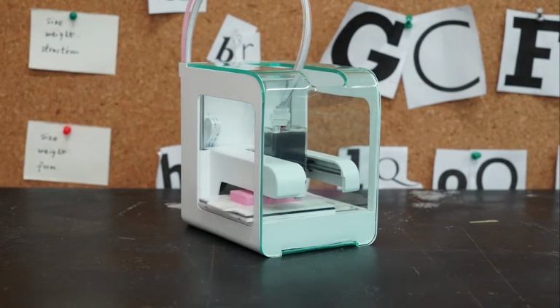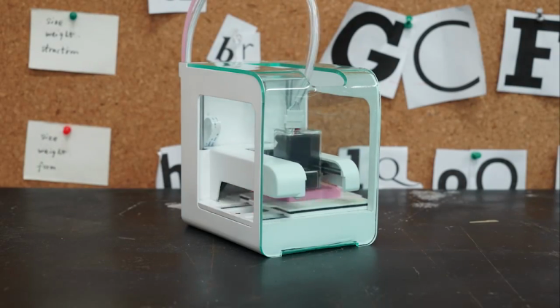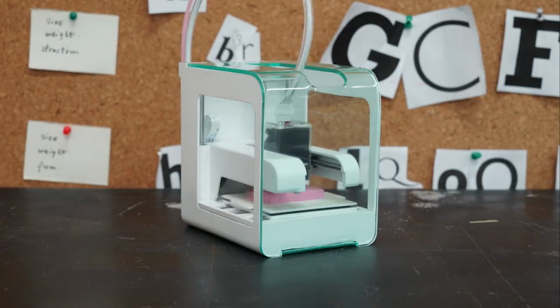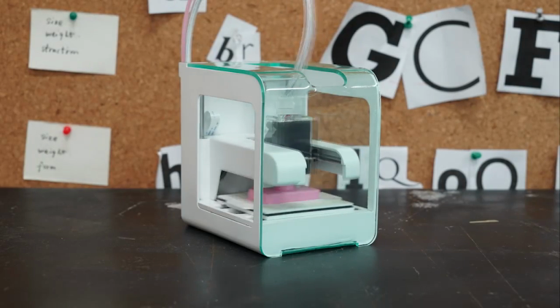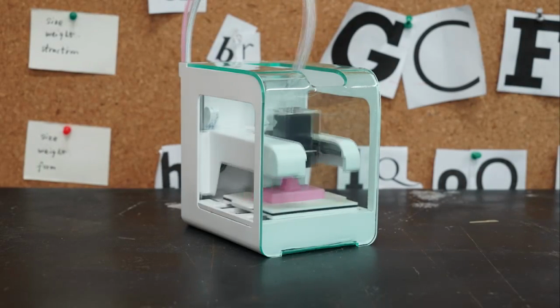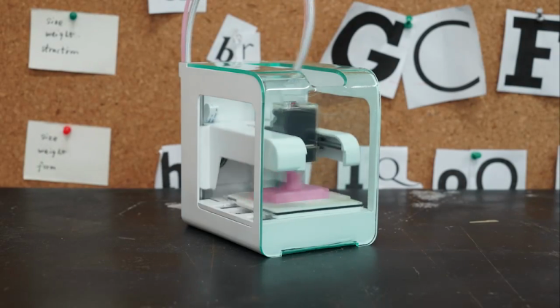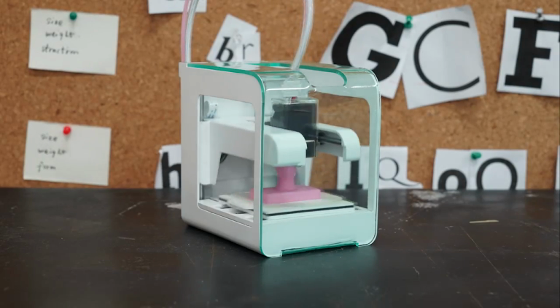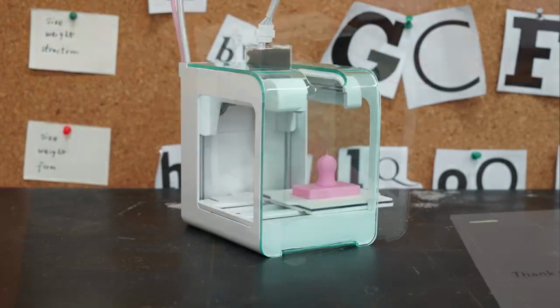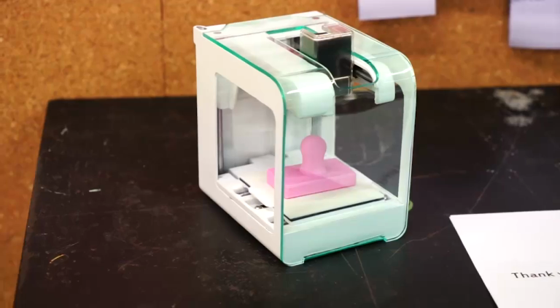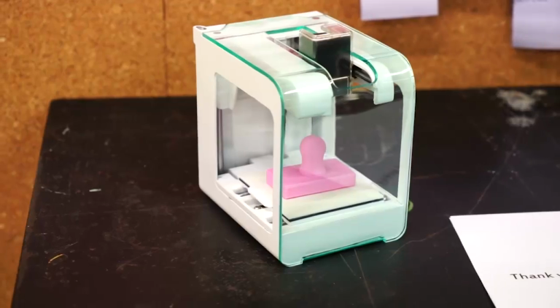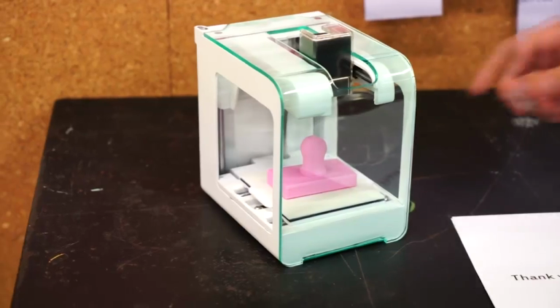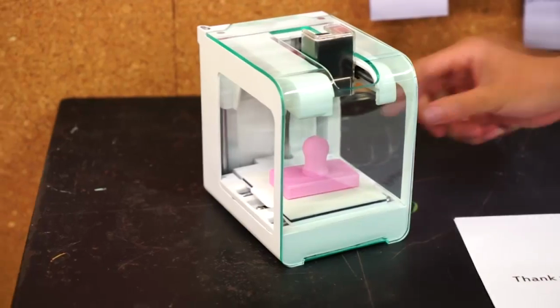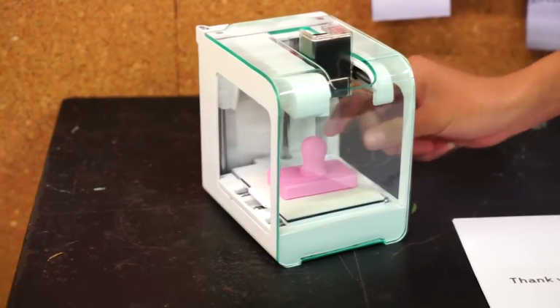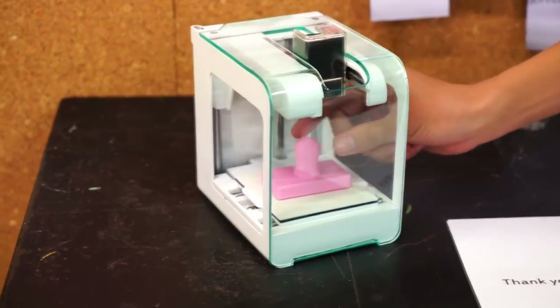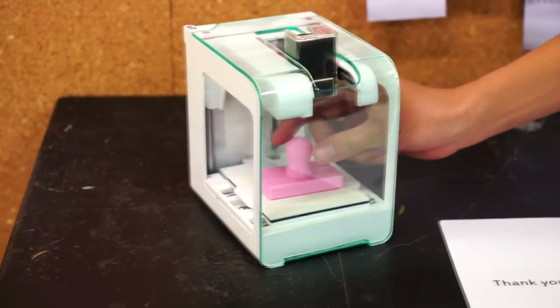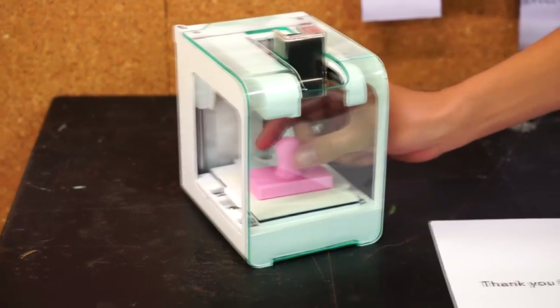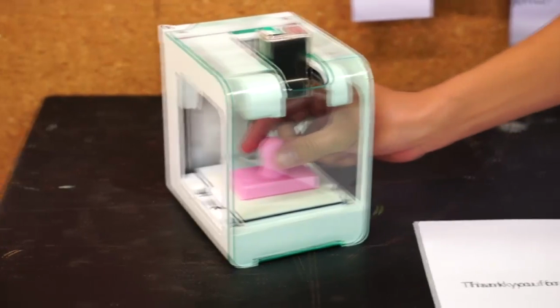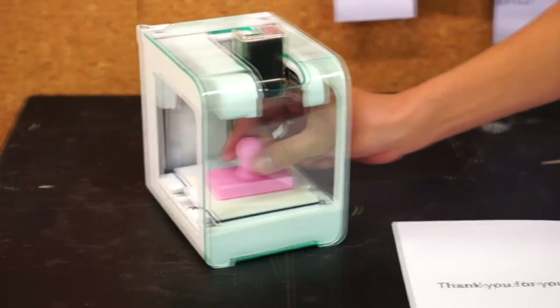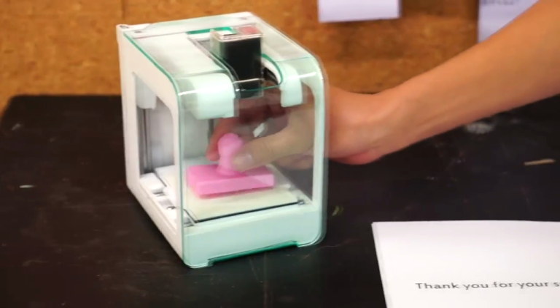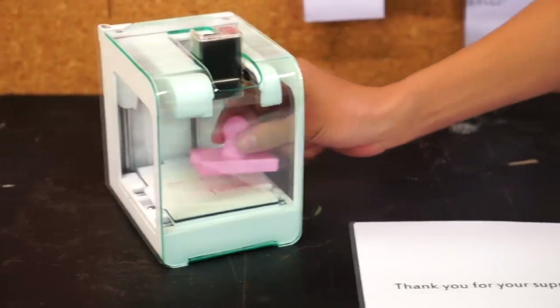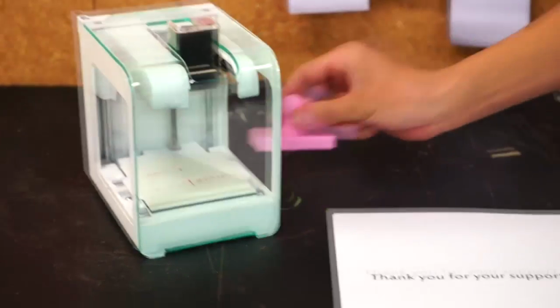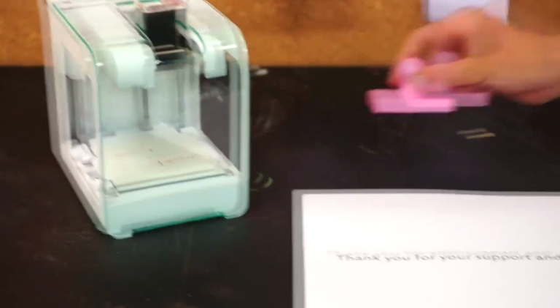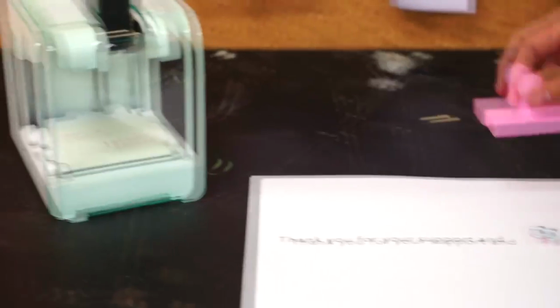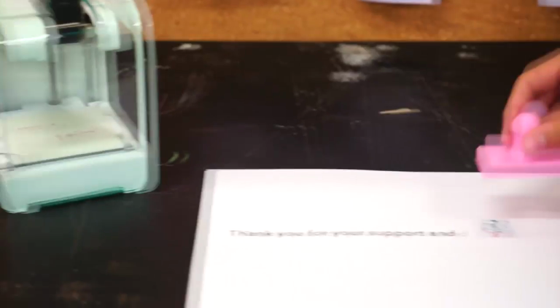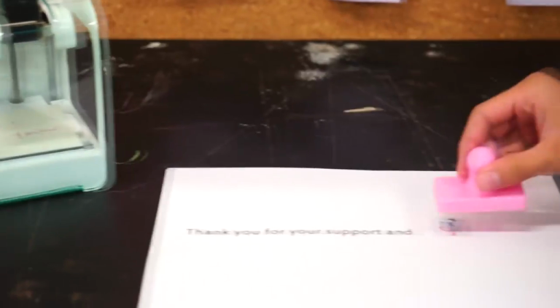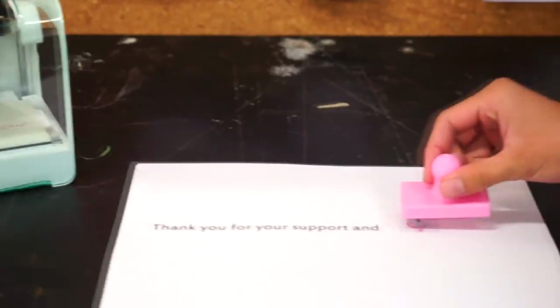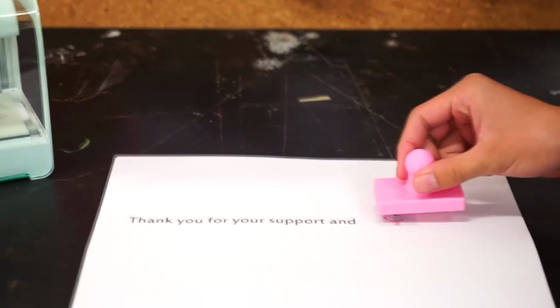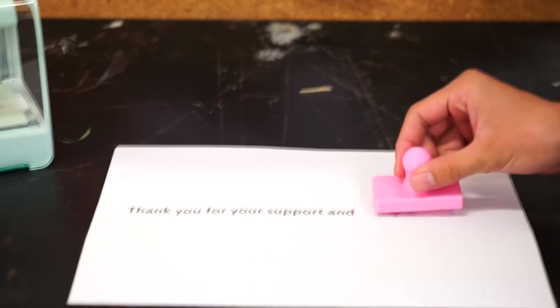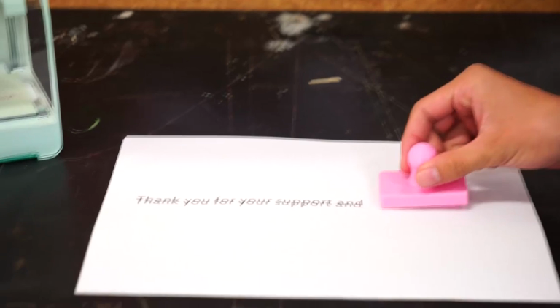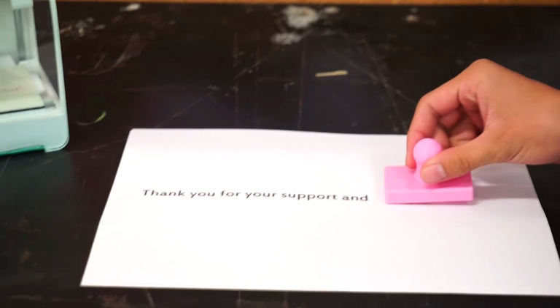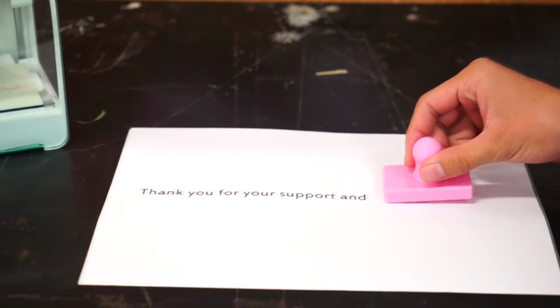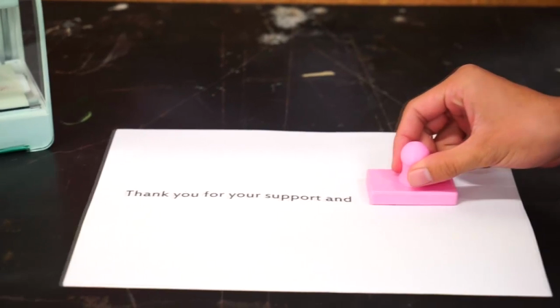With PocketMaker, 3D printing is as easy as 1, 2, 3.